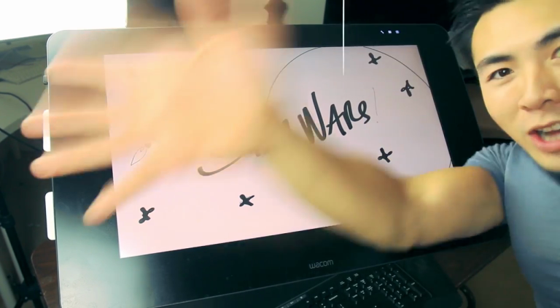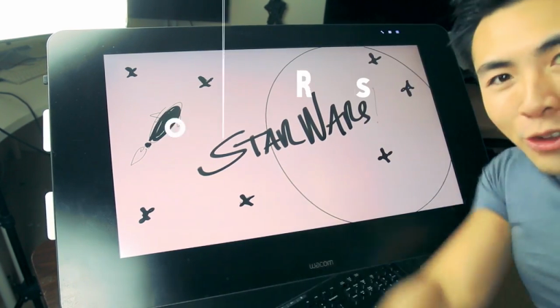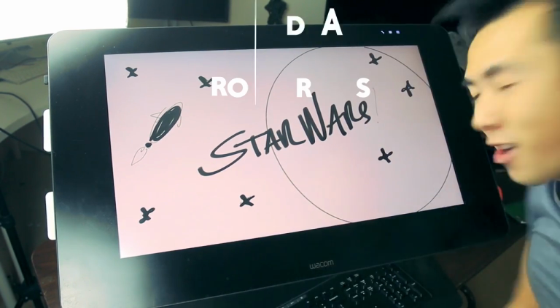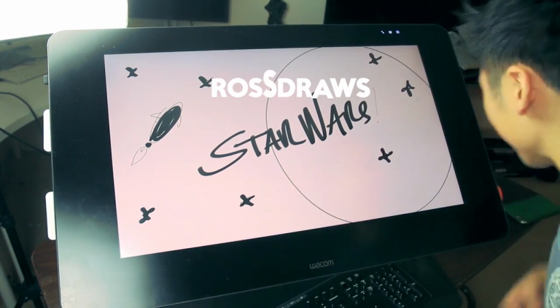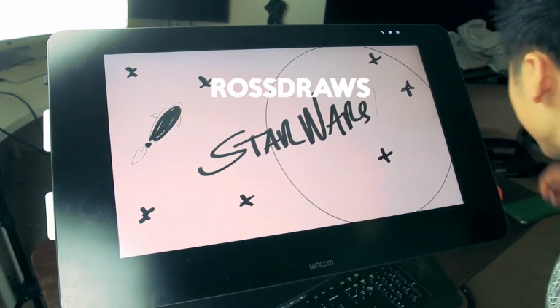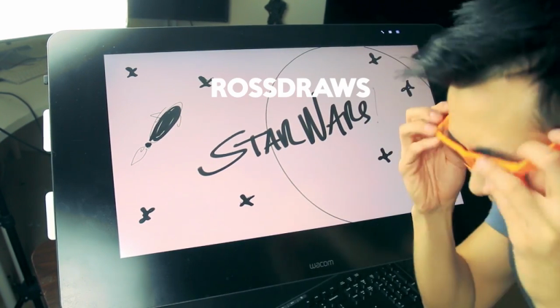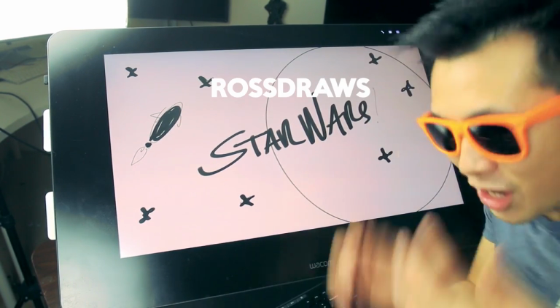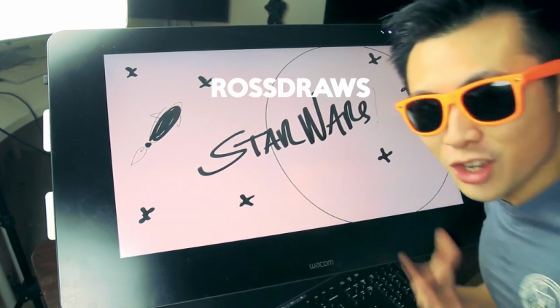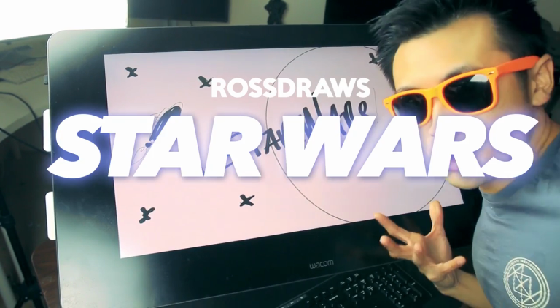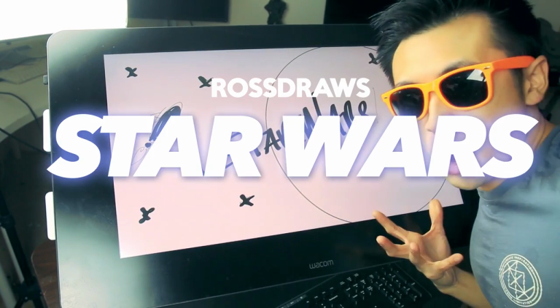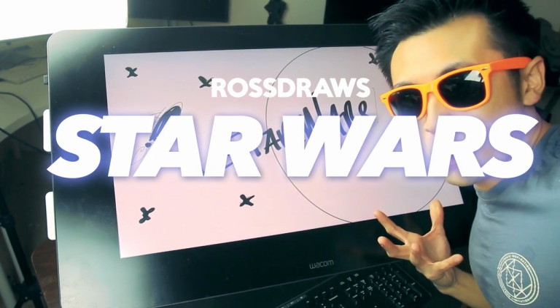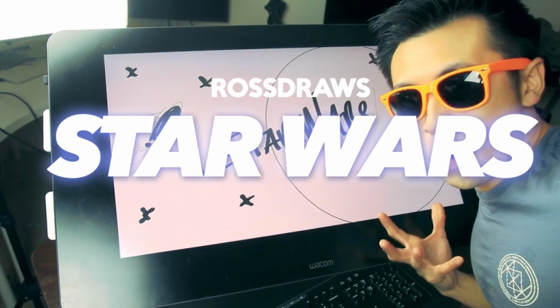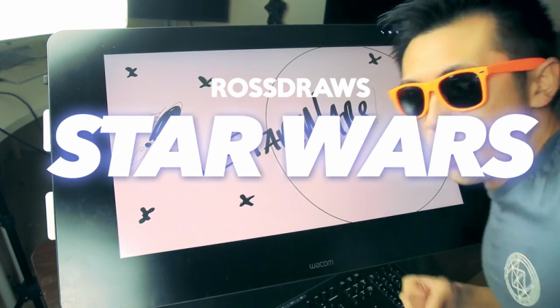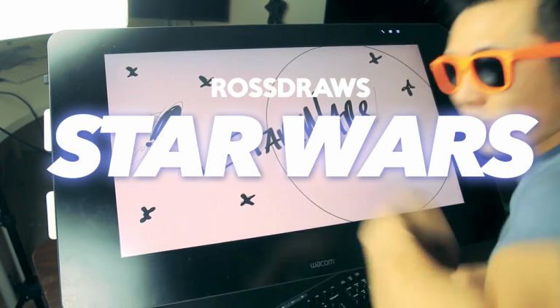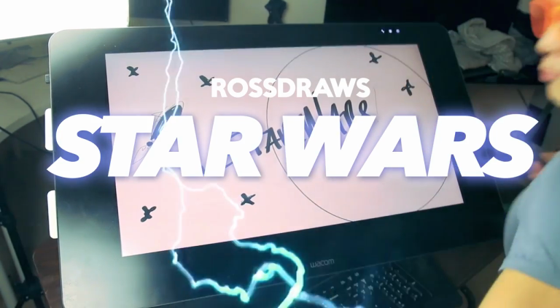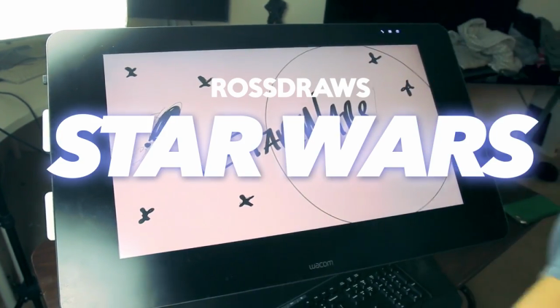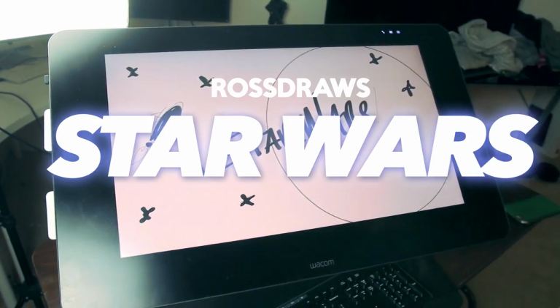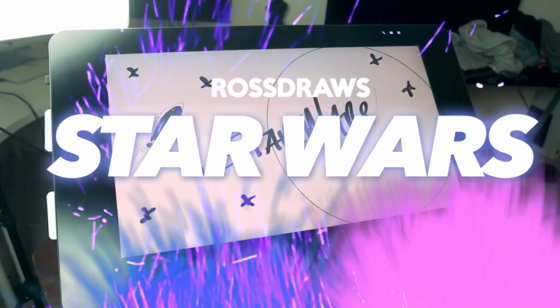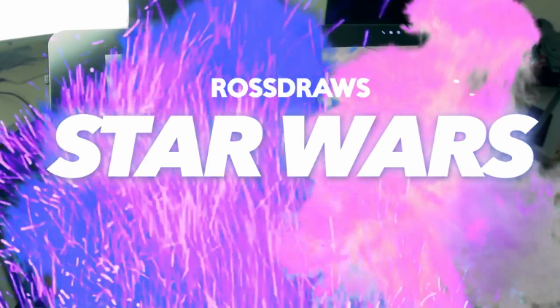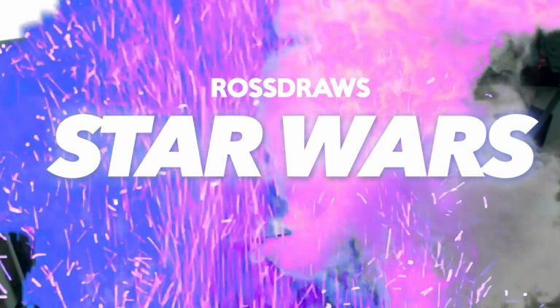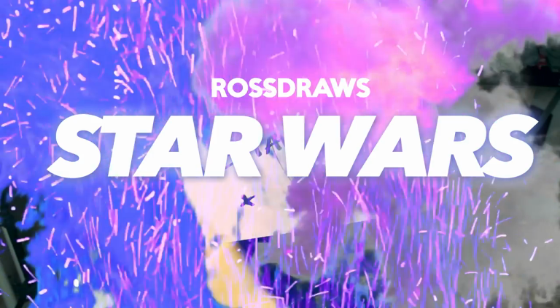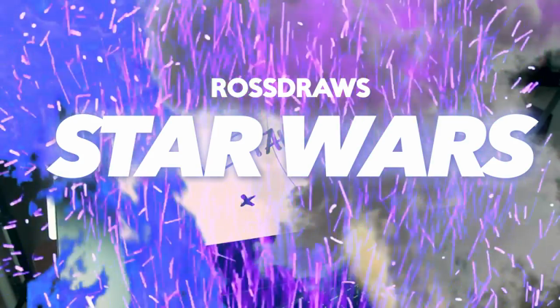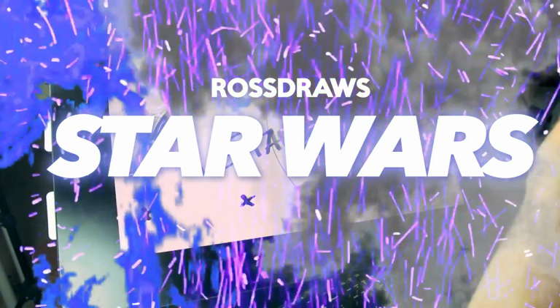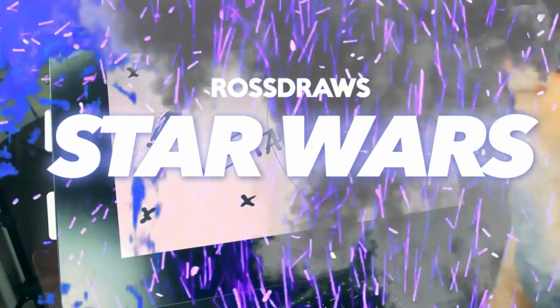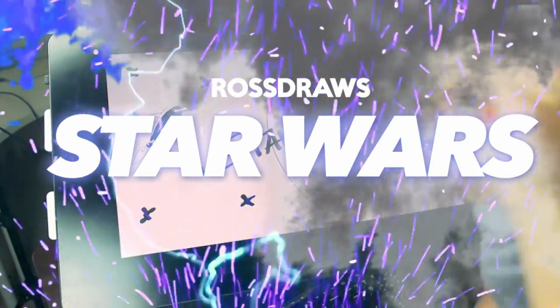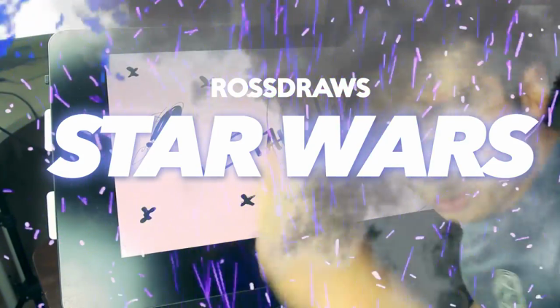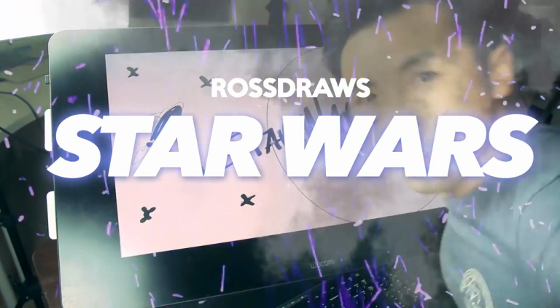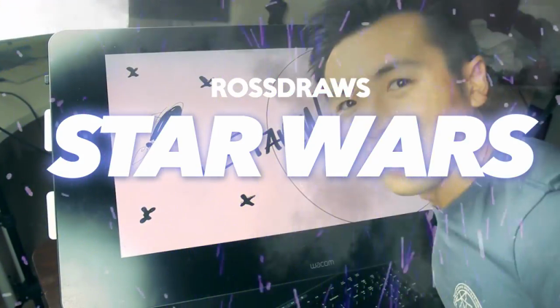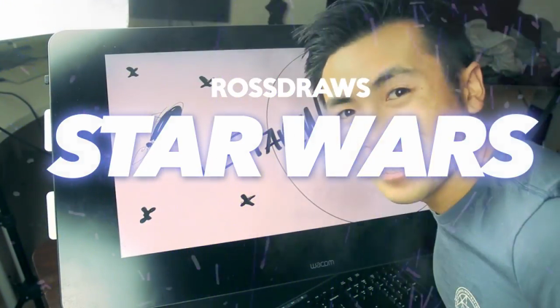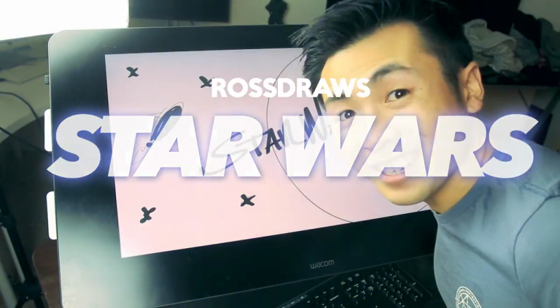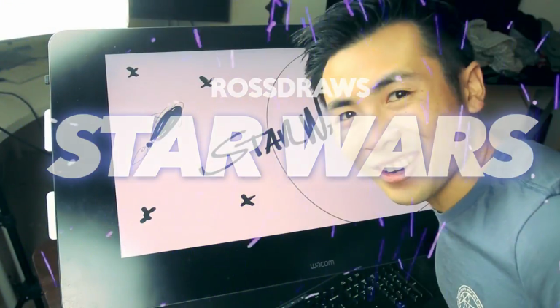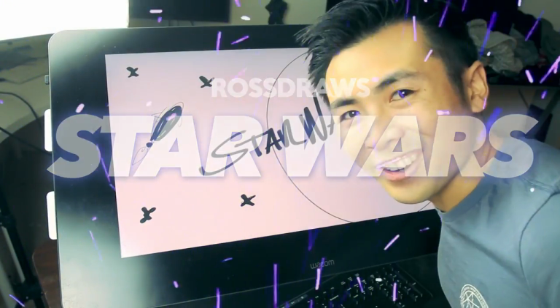Ross Draws! Star Wars! Let's get started!